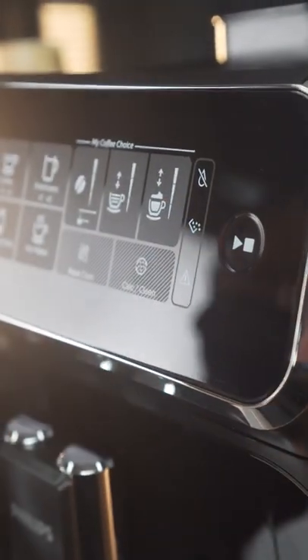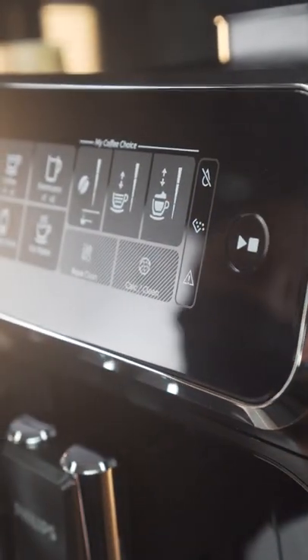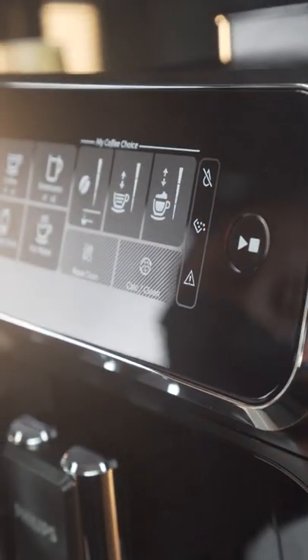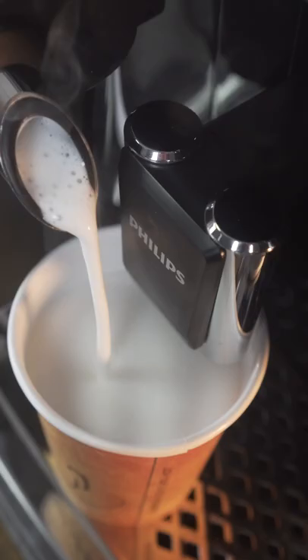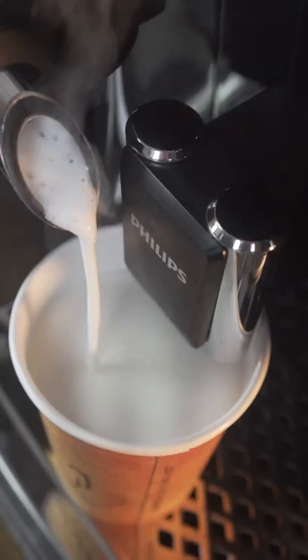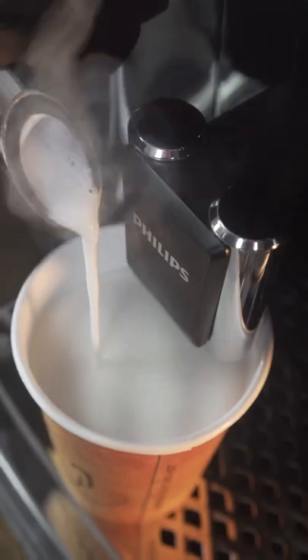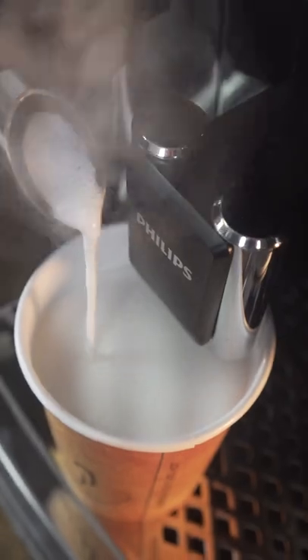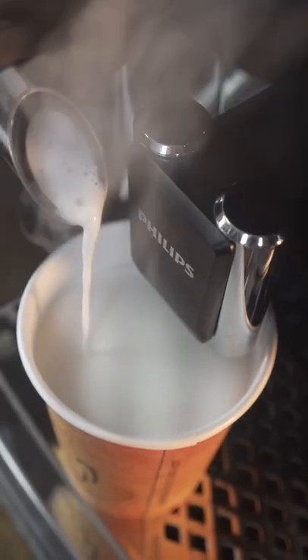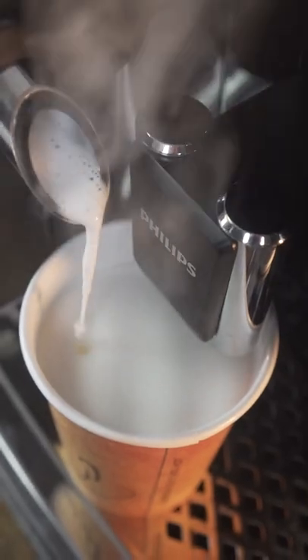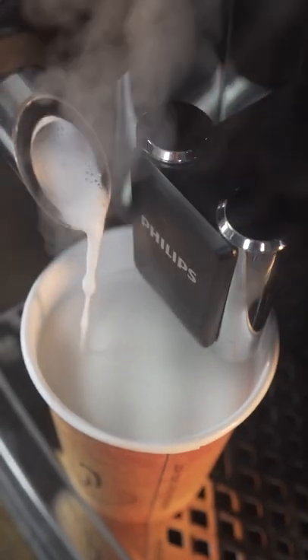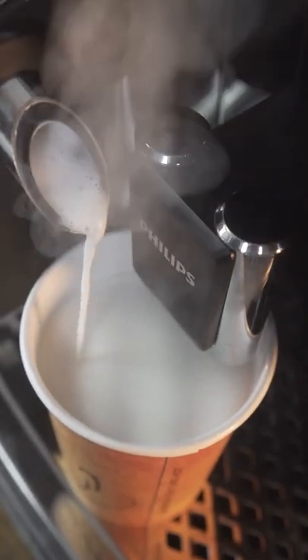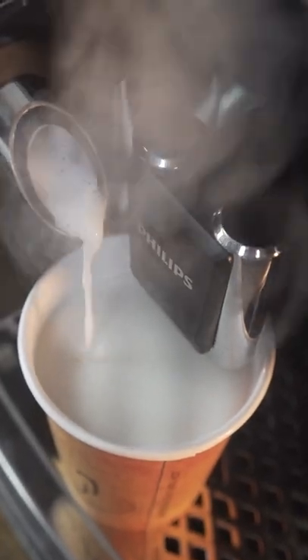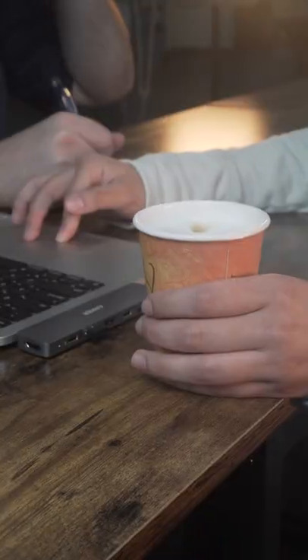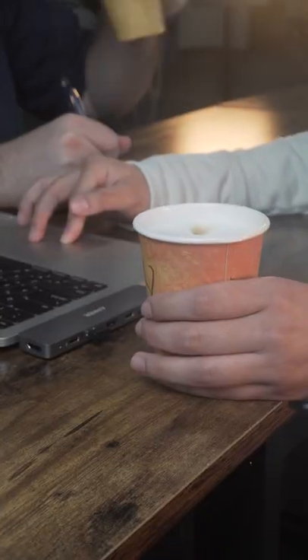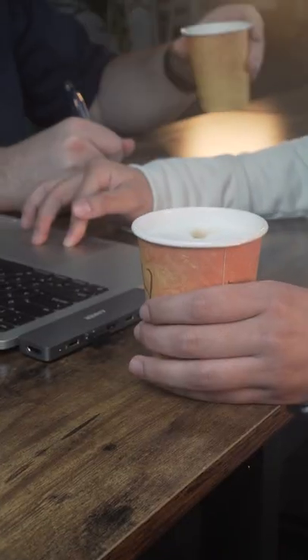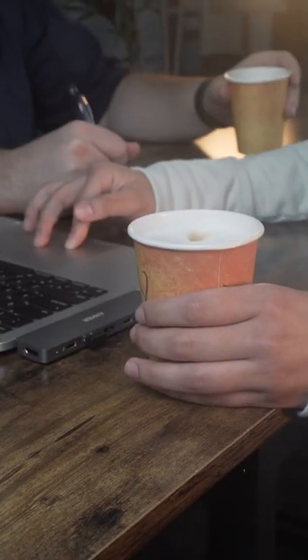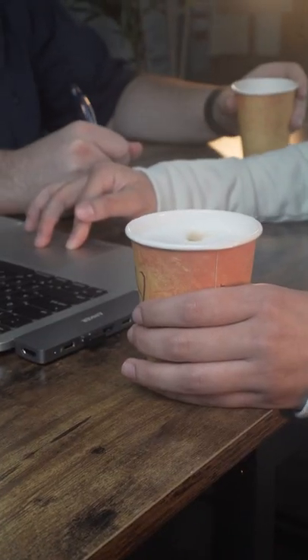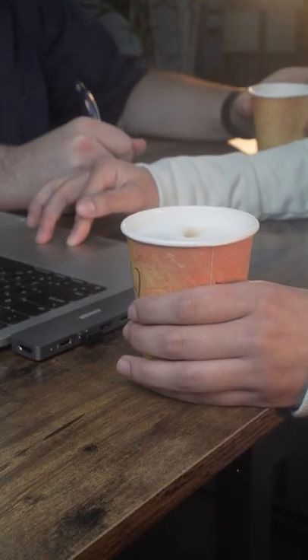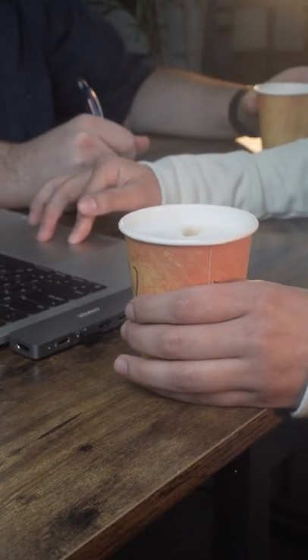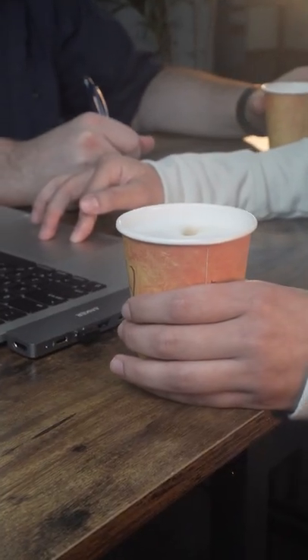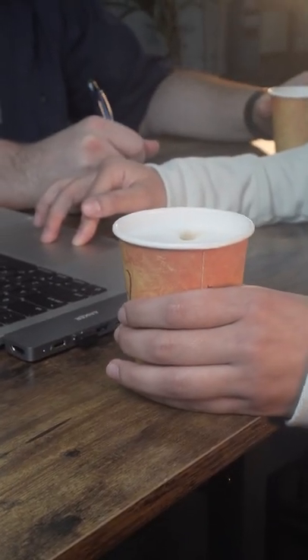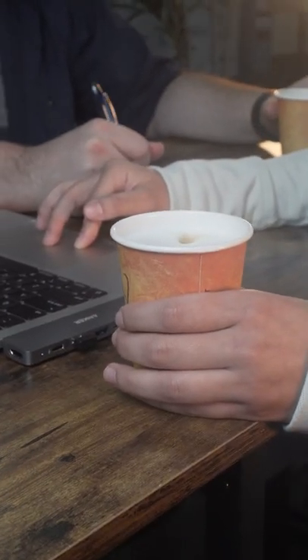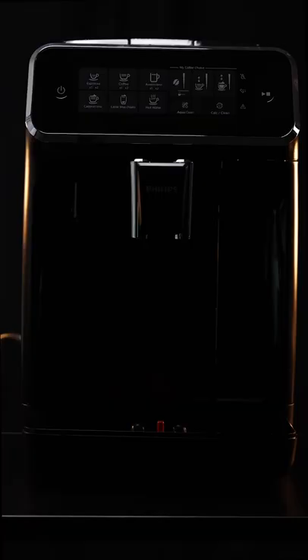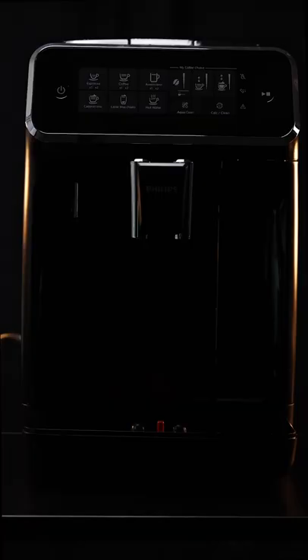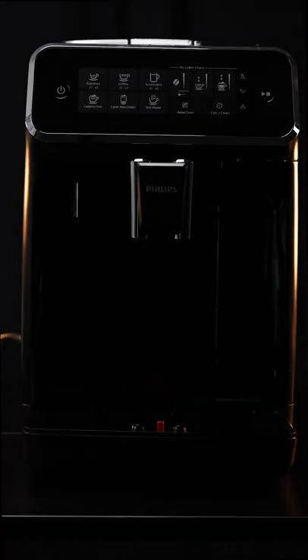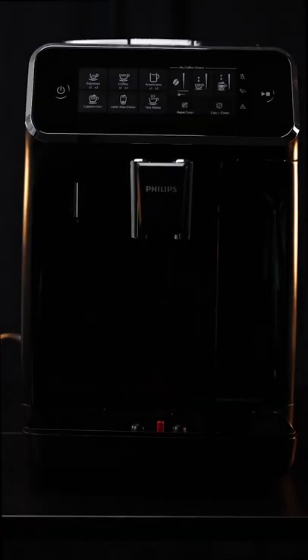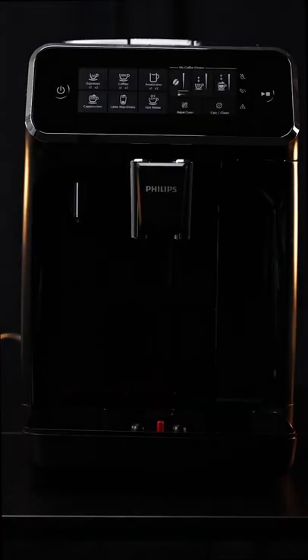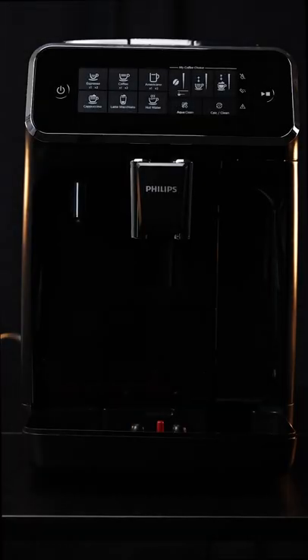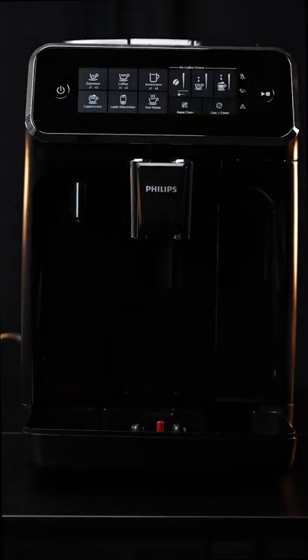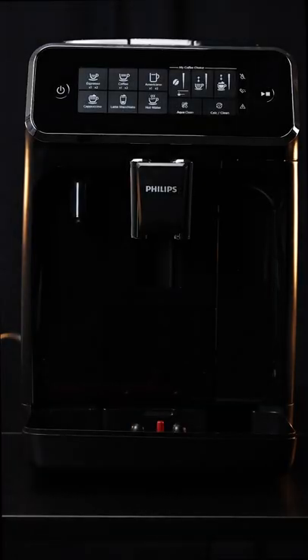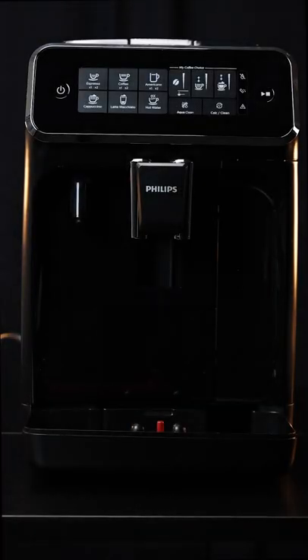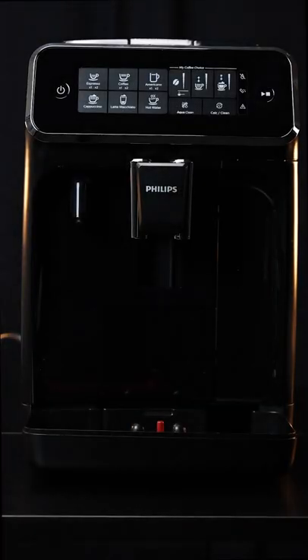If you're the type of person who needs coffee to keep the body count low, then check out this Philips Espresso Machine we picked up on Amazon.